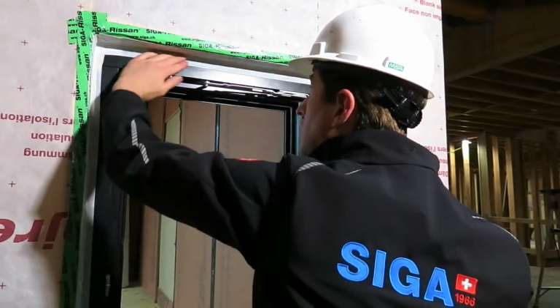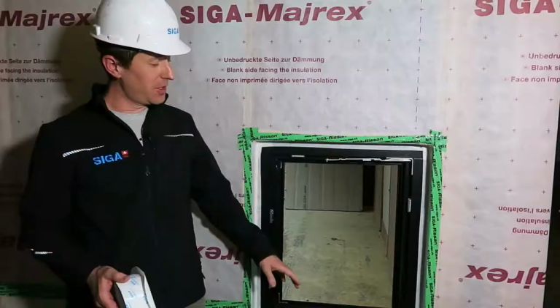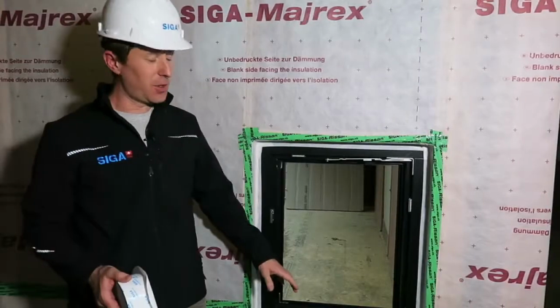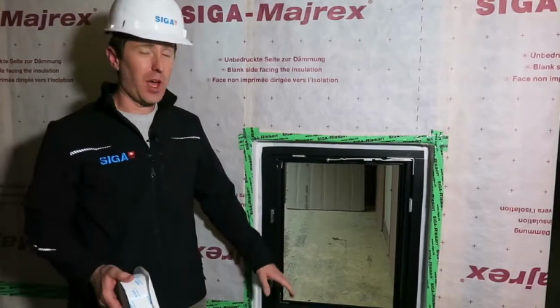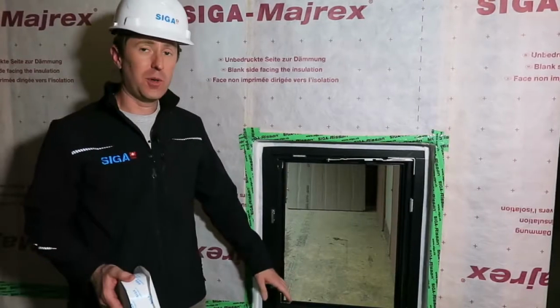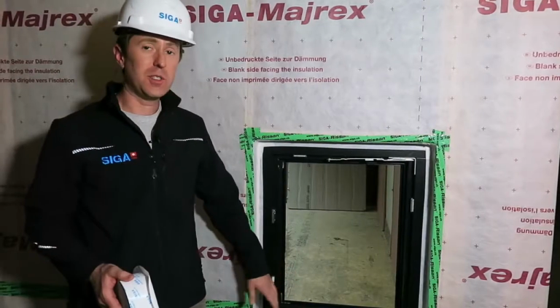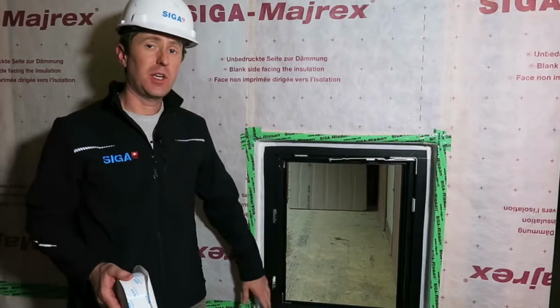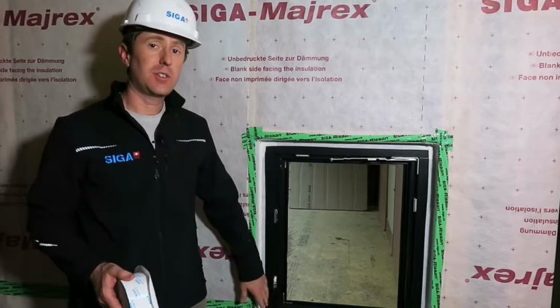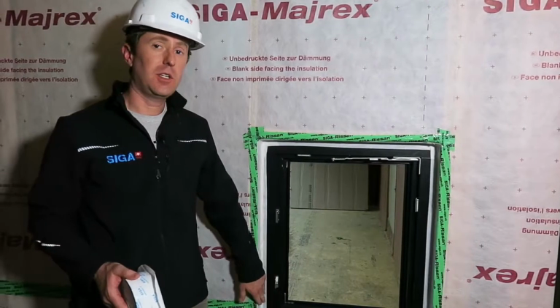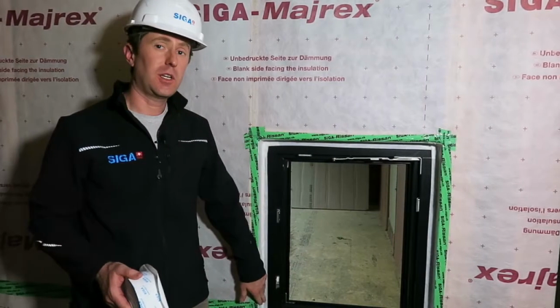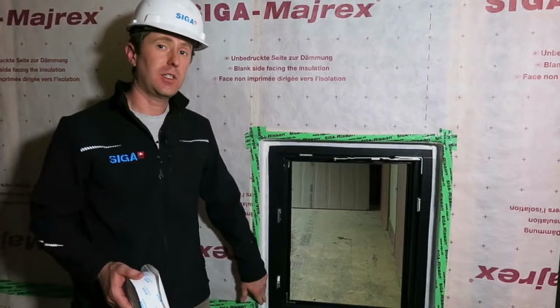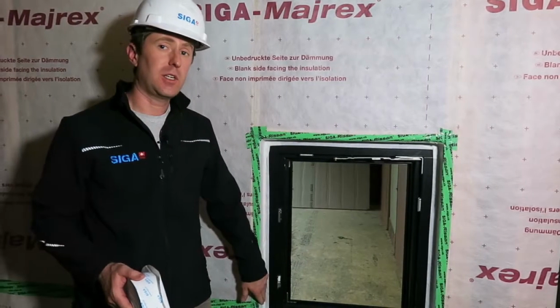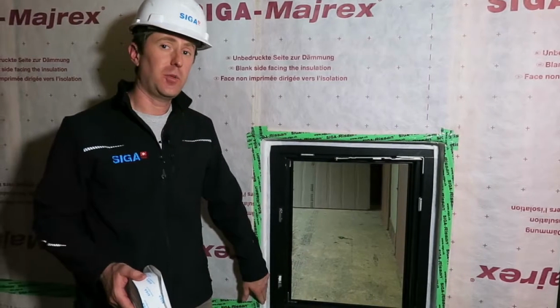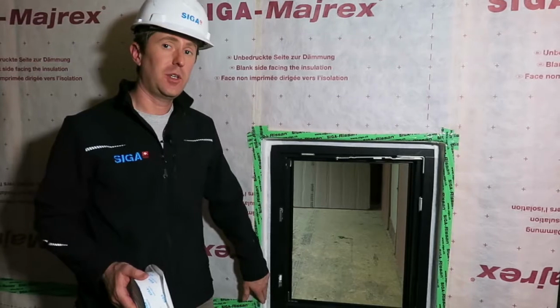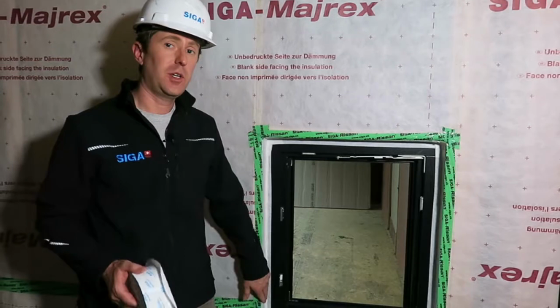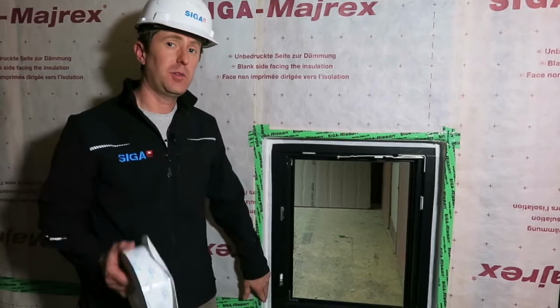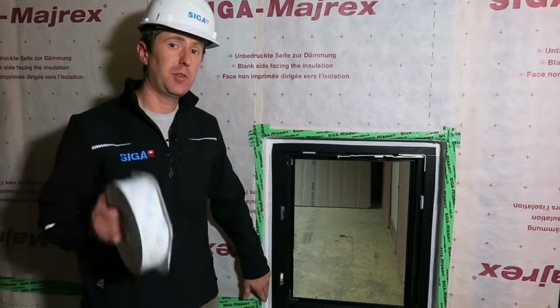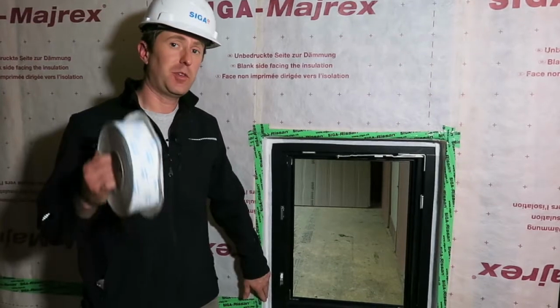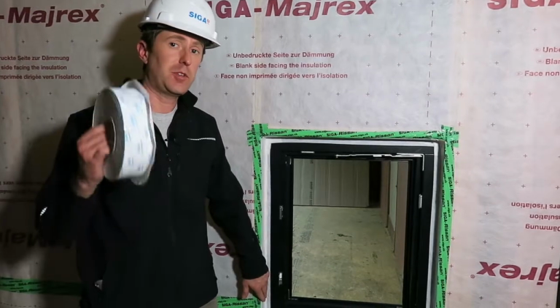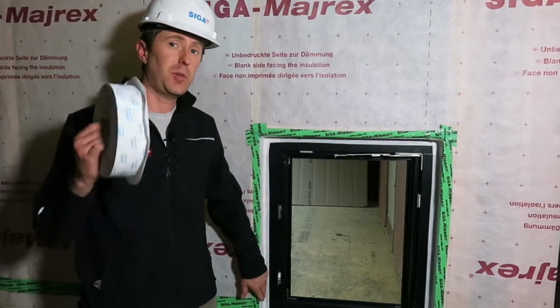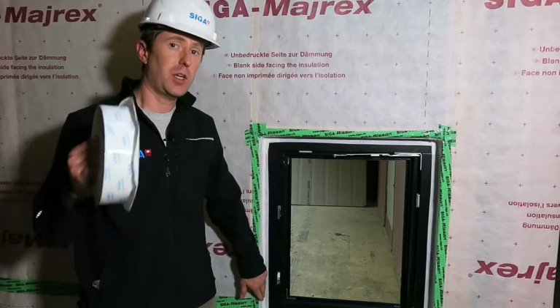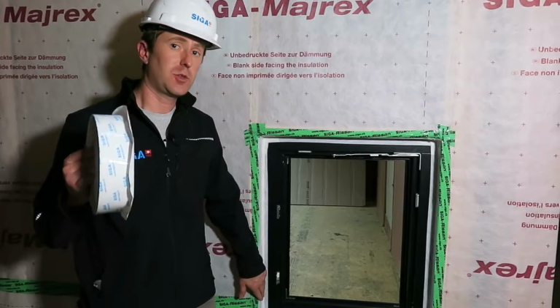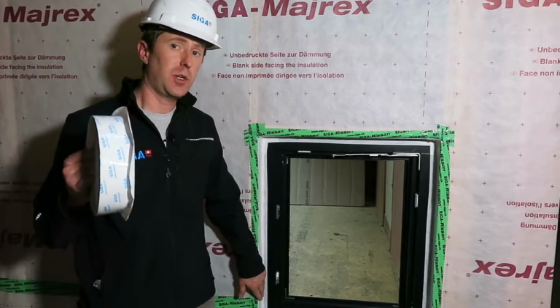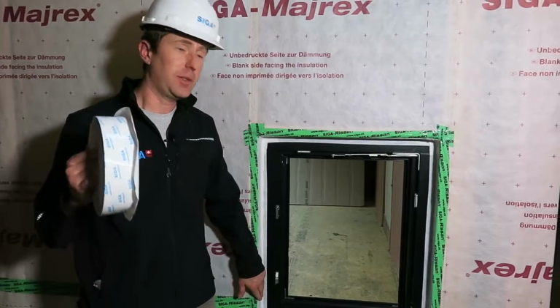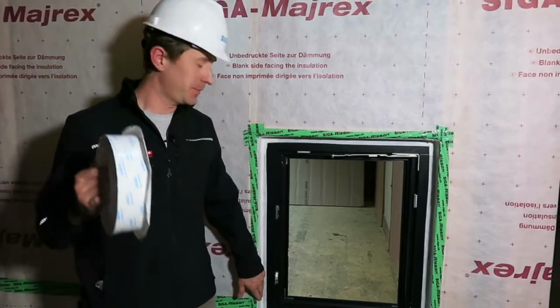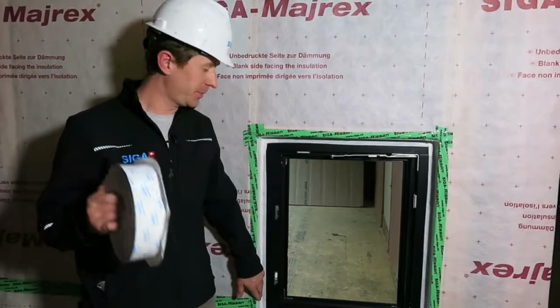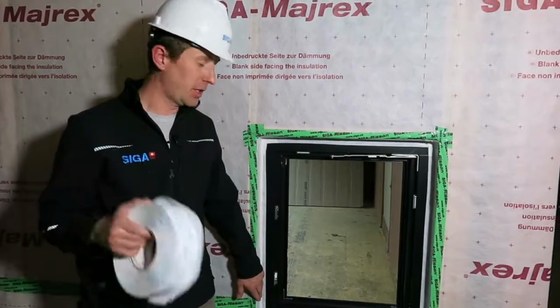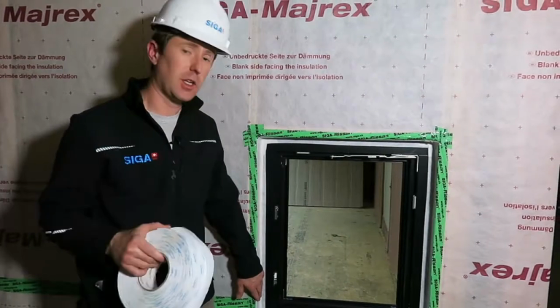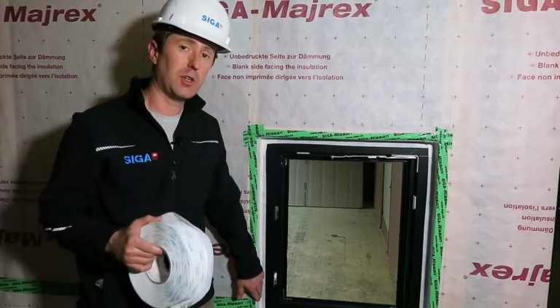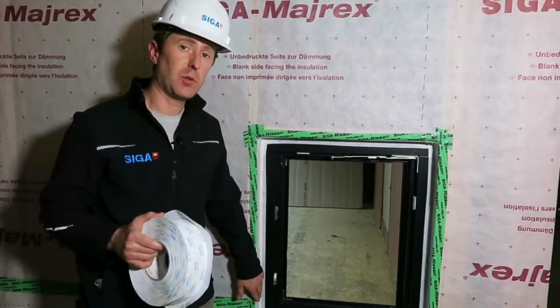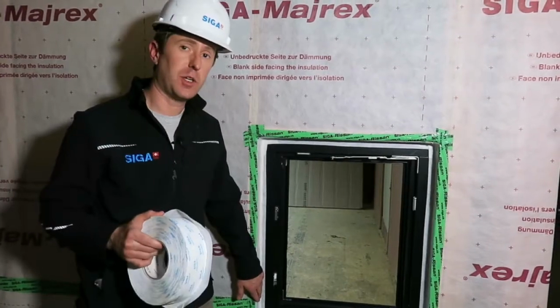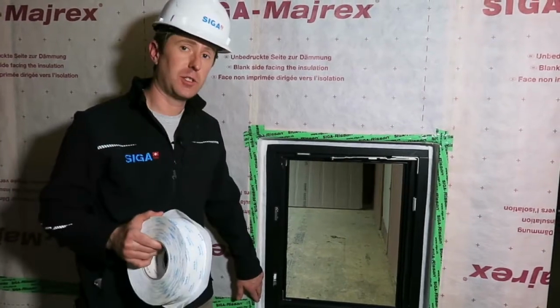So that was air sealing an inset window with Fentrimis 20. Thank you for watching.